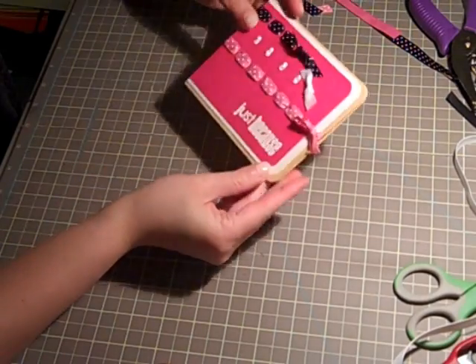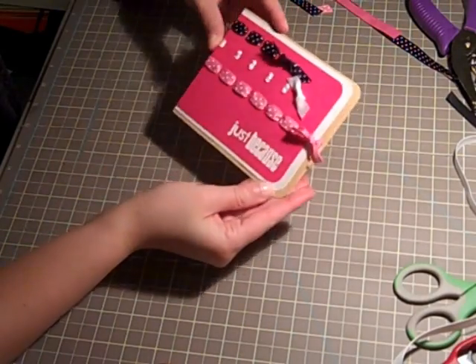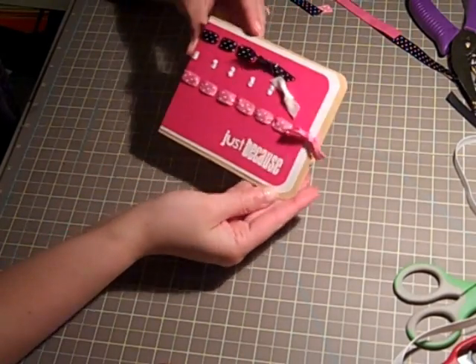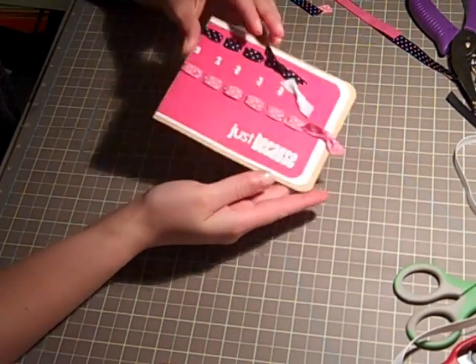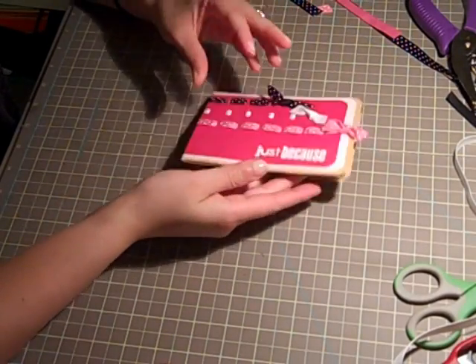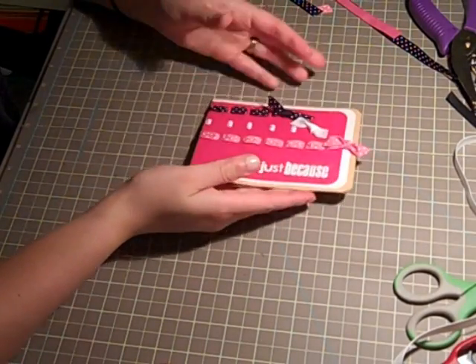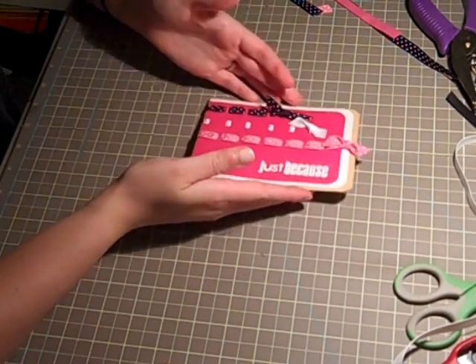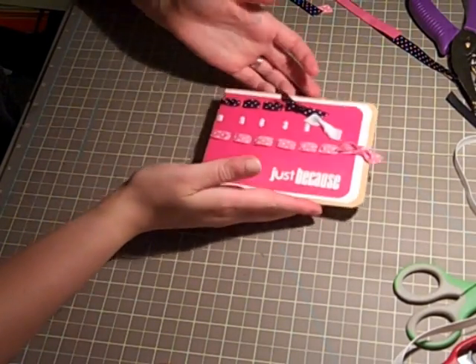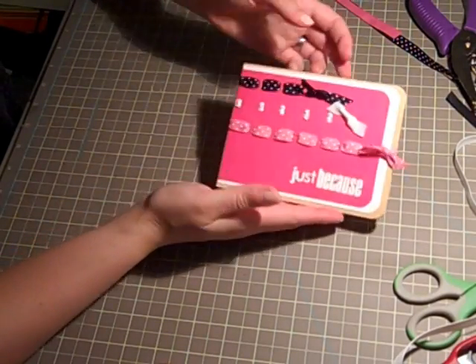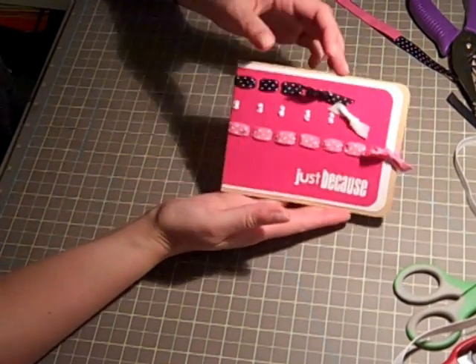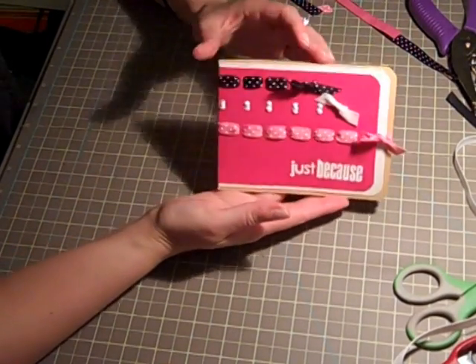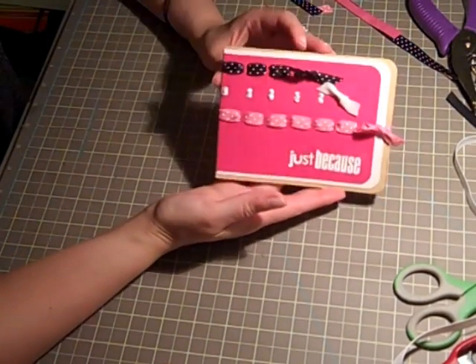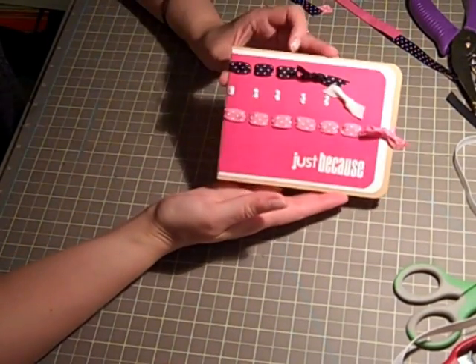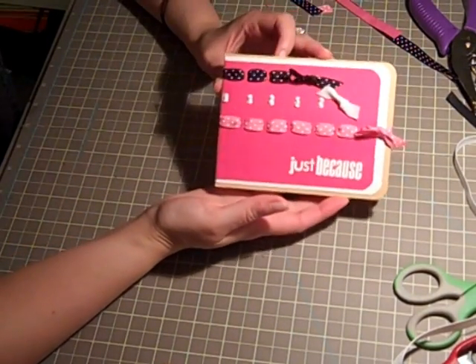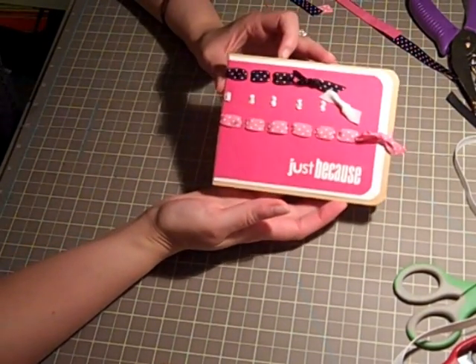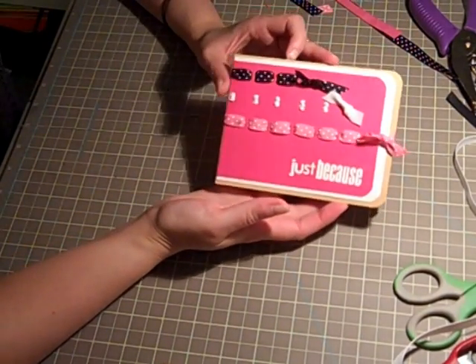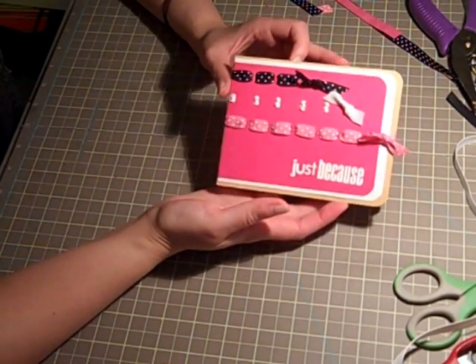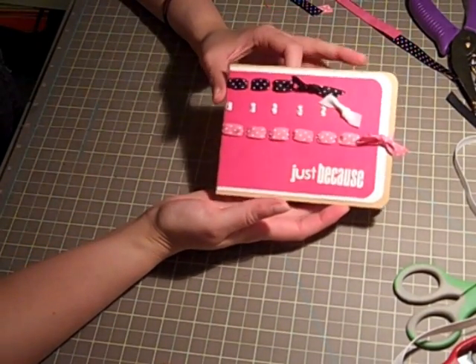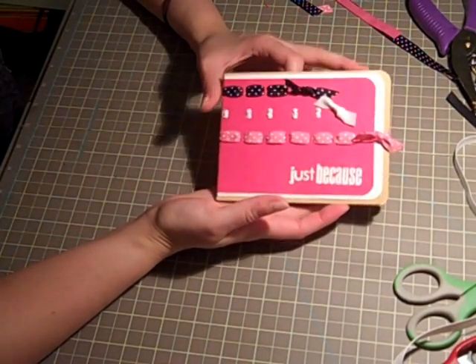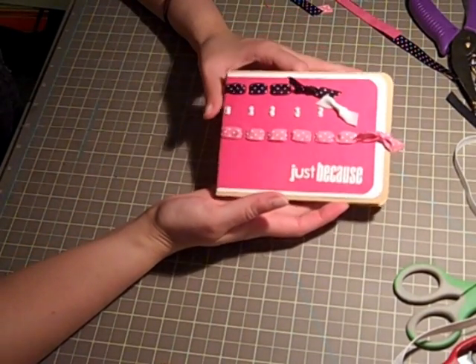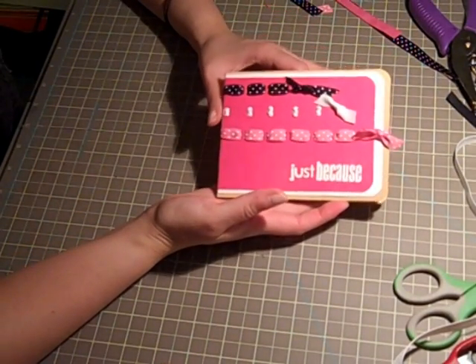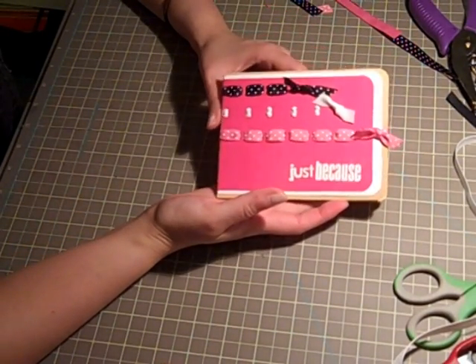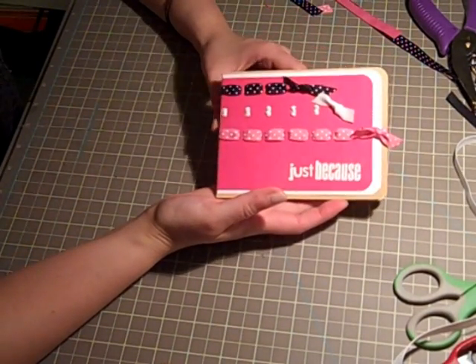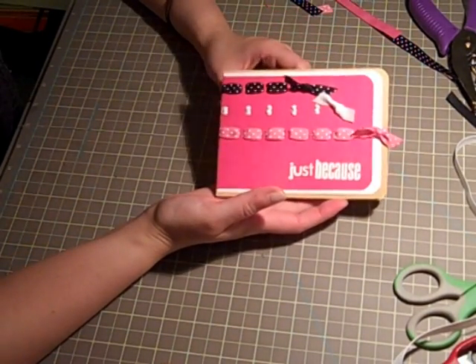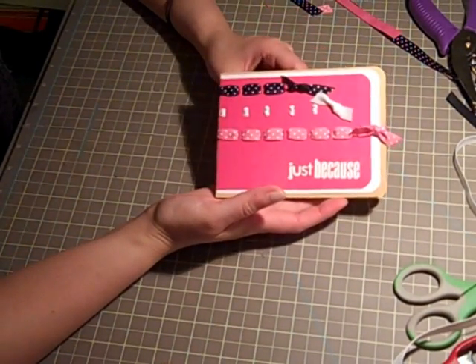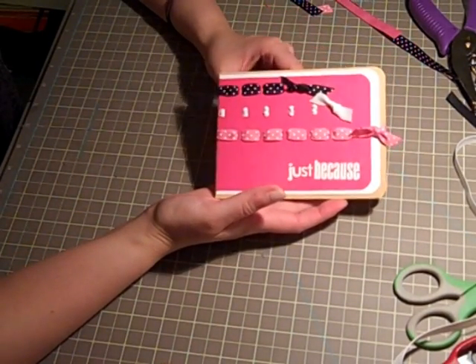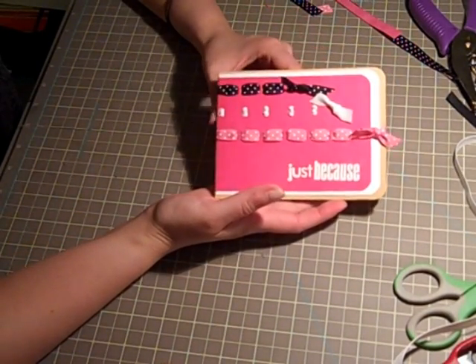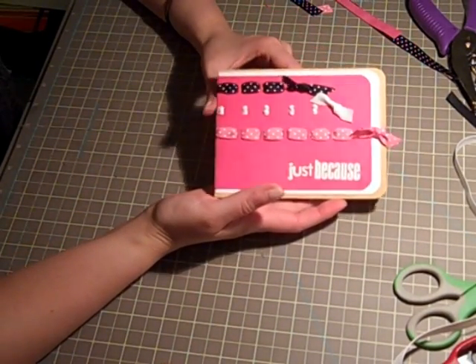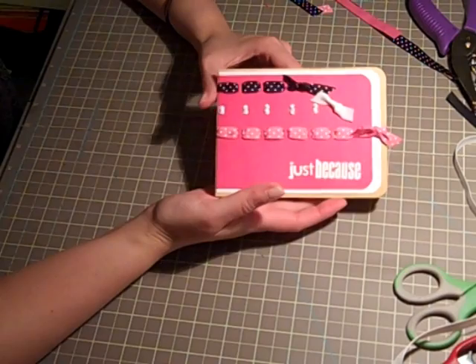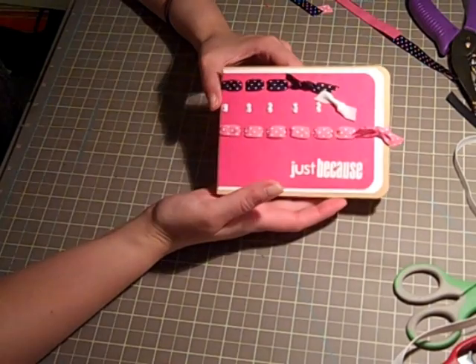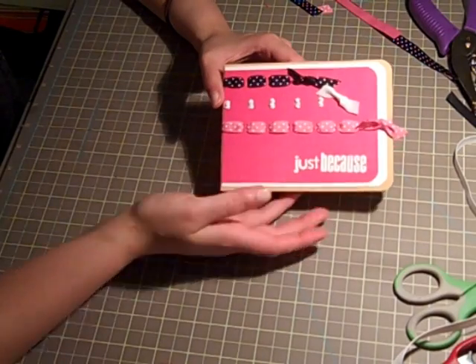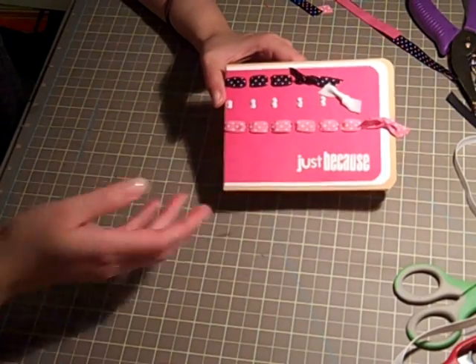And there you have it — there's our card for tonight. Hope you guys enjoyed it and stay tuned for the next one.